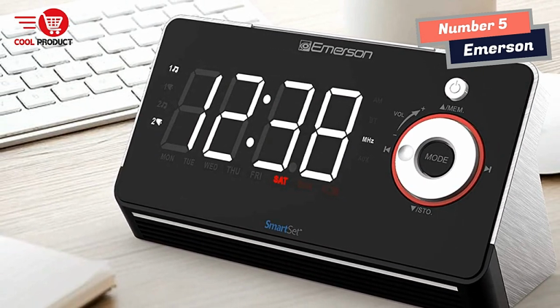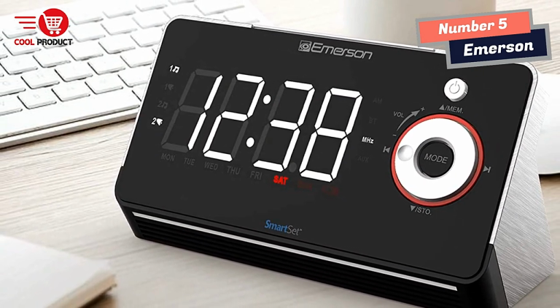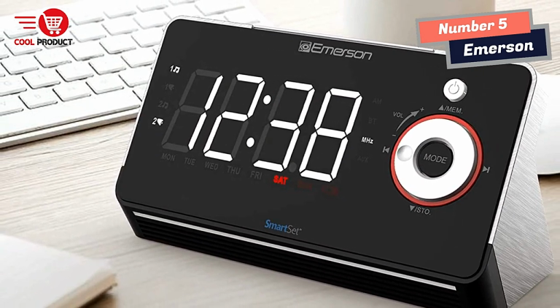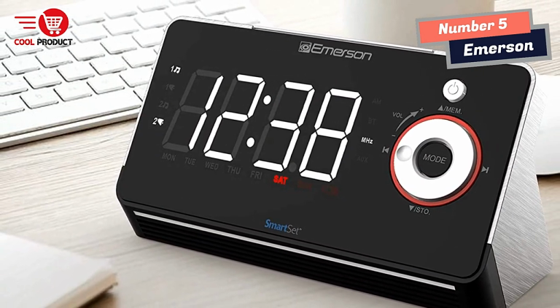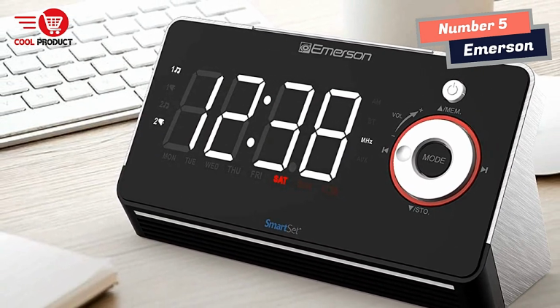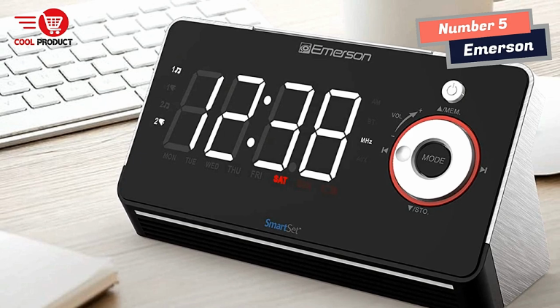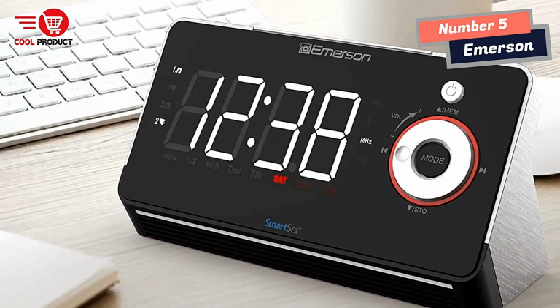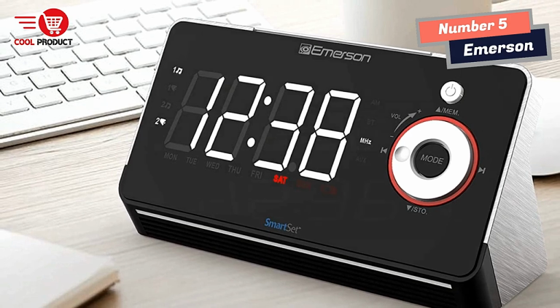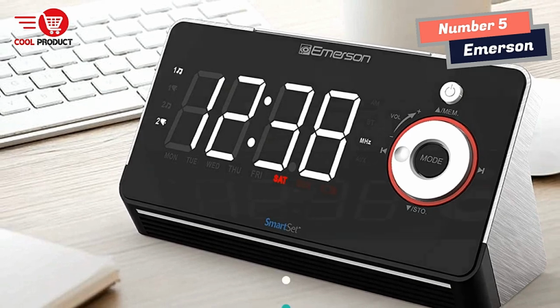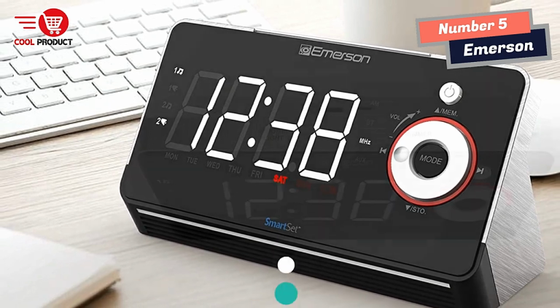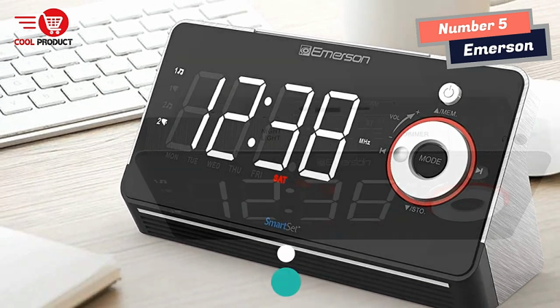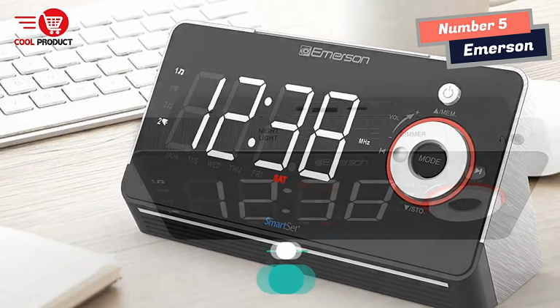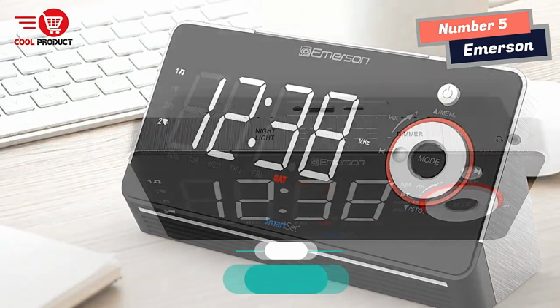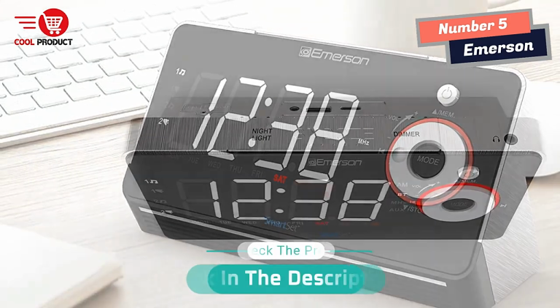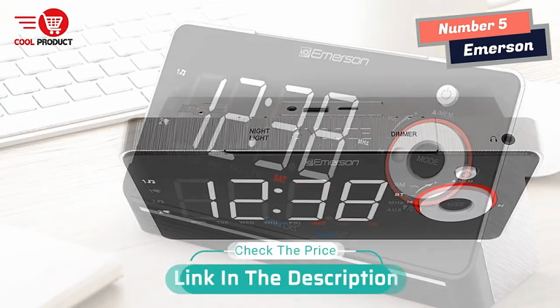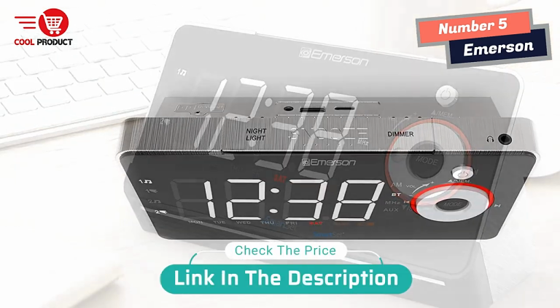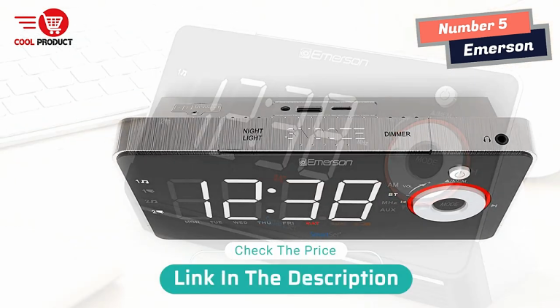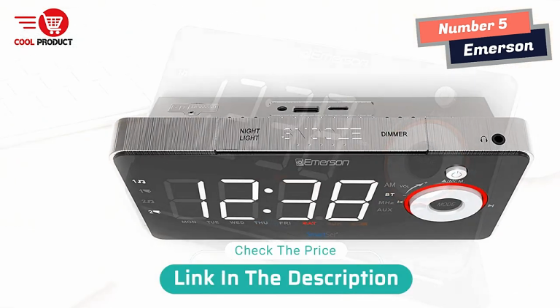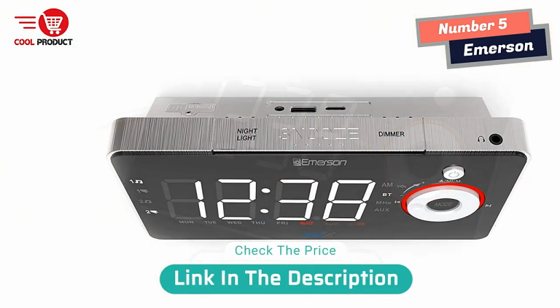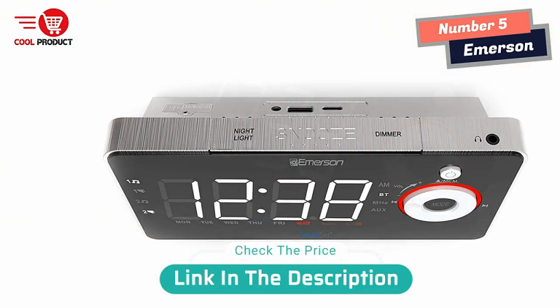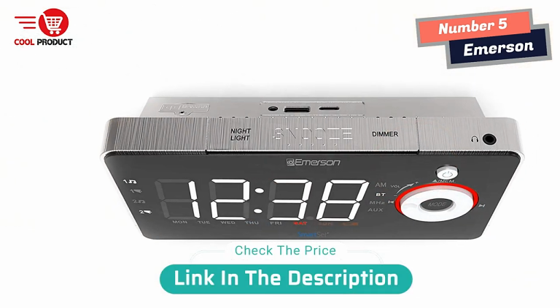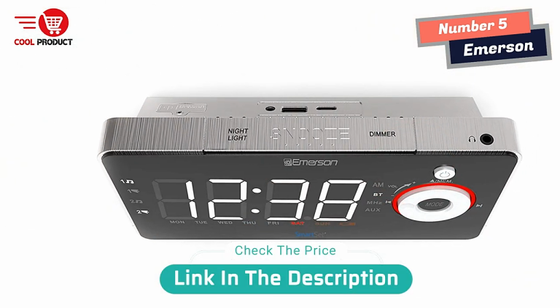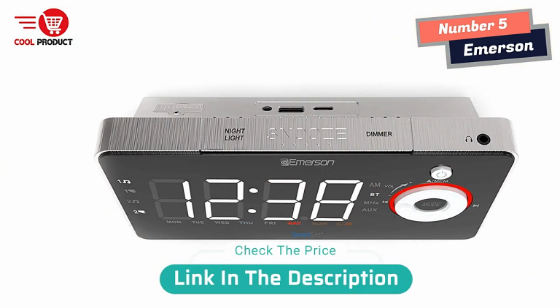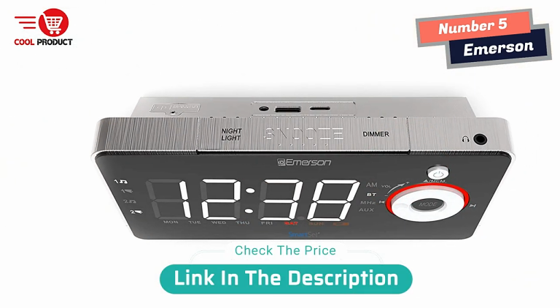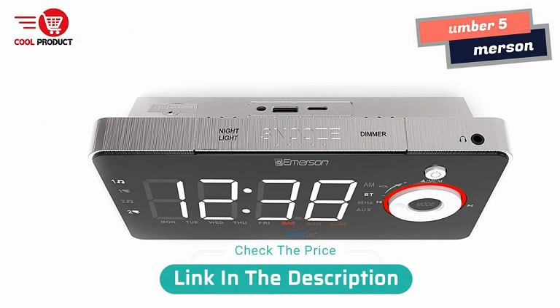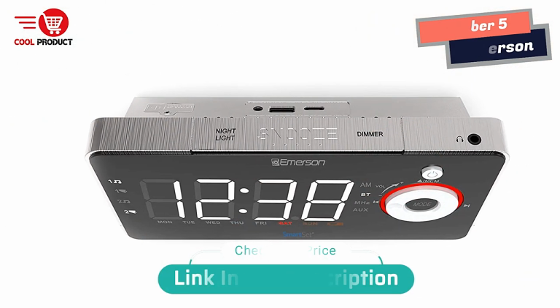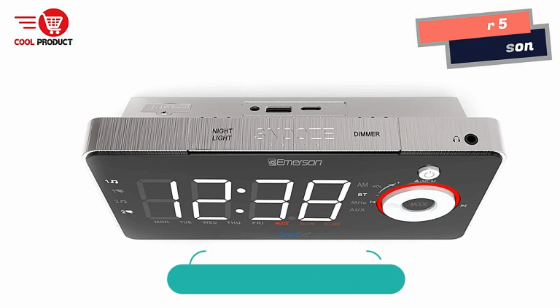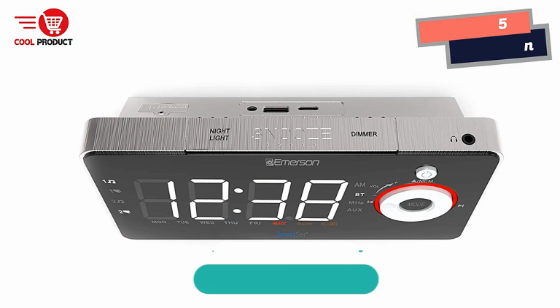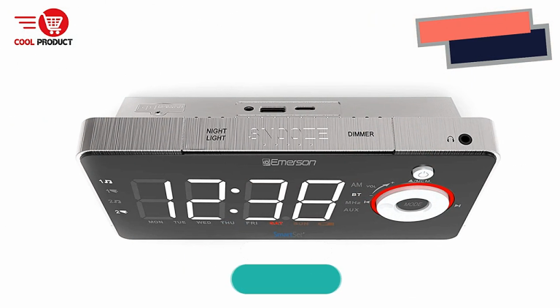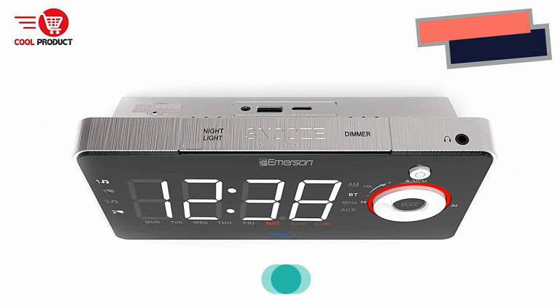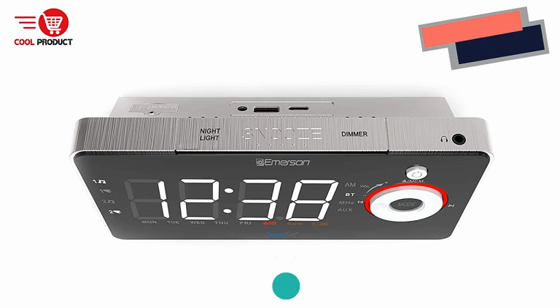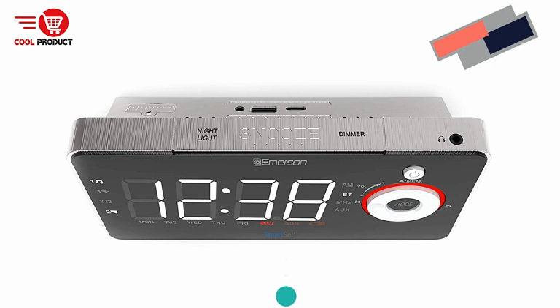Wake indication and choice of three alarm modes: every day, weekdays only, or weekends only.